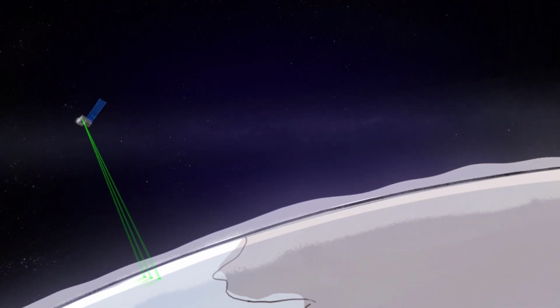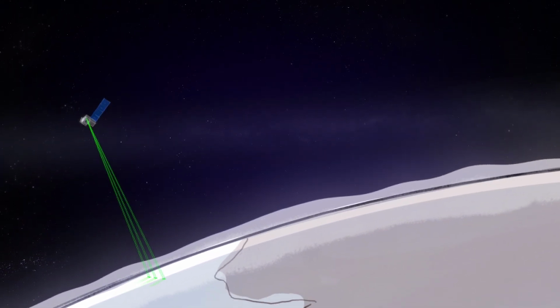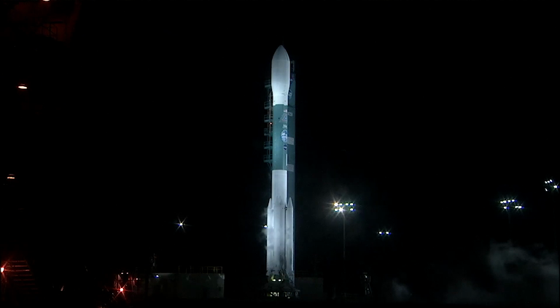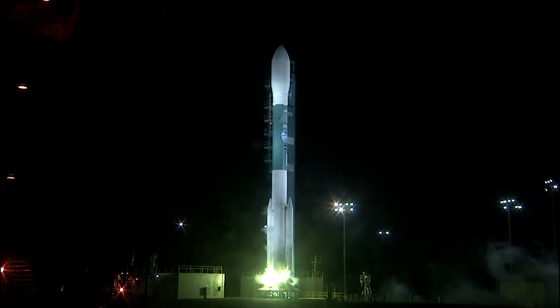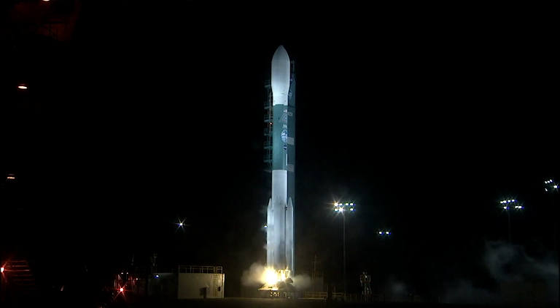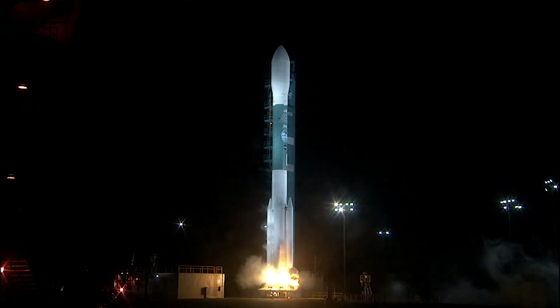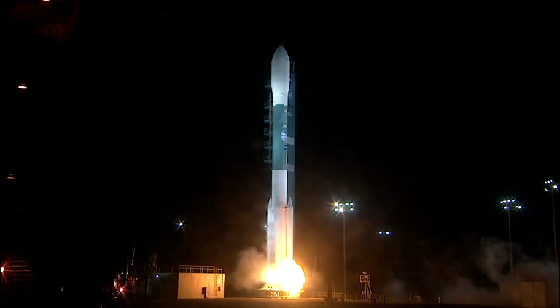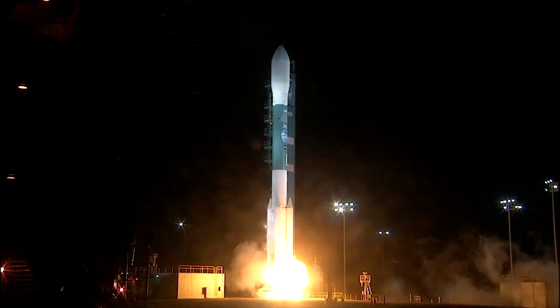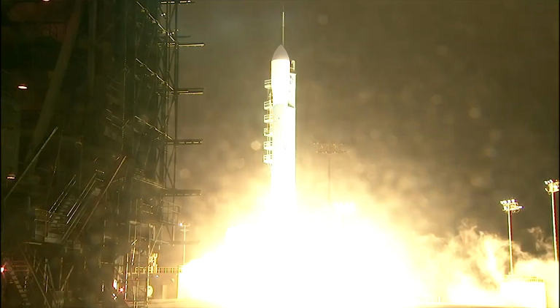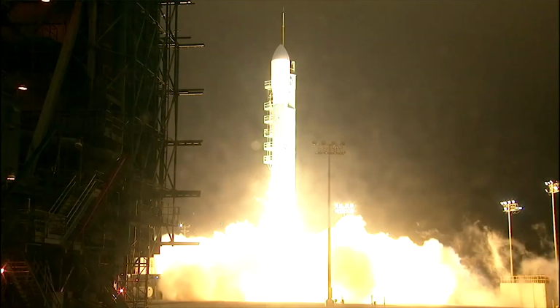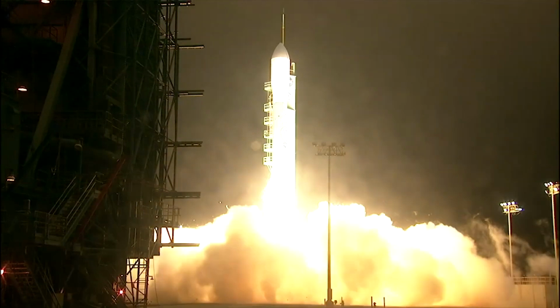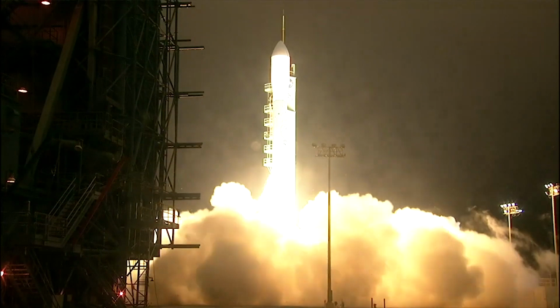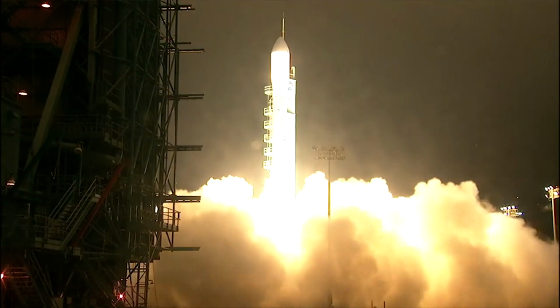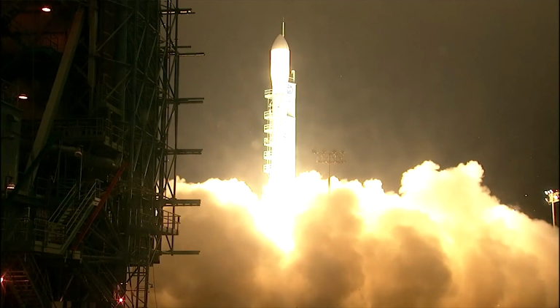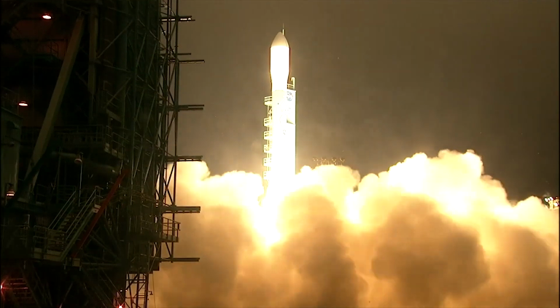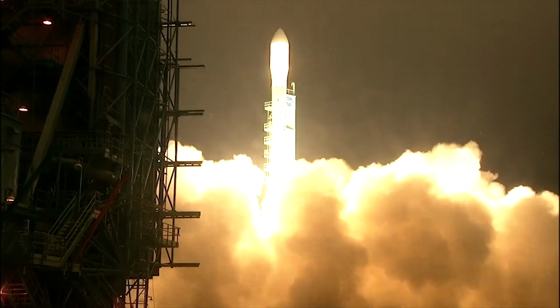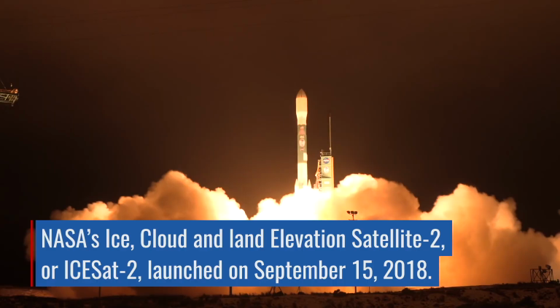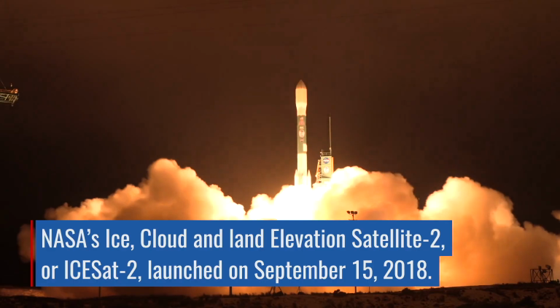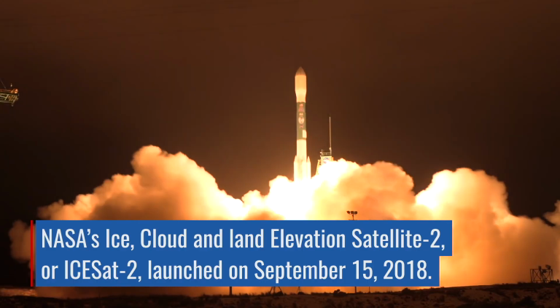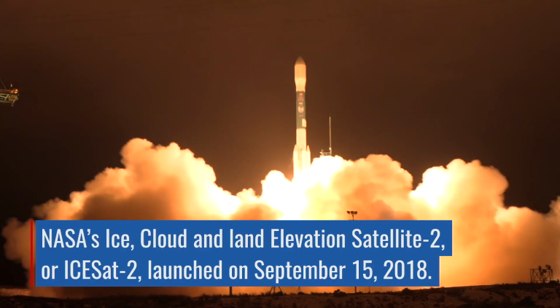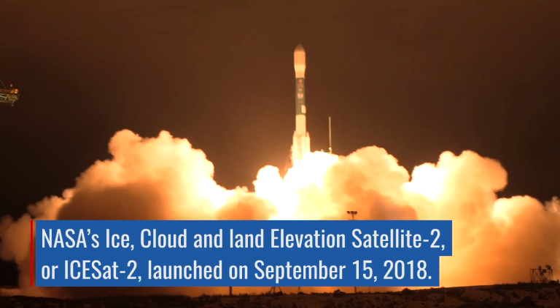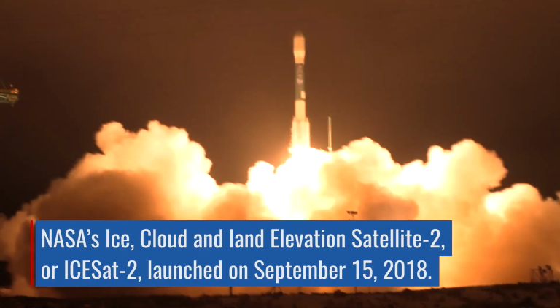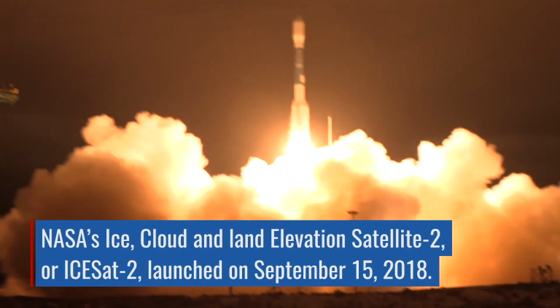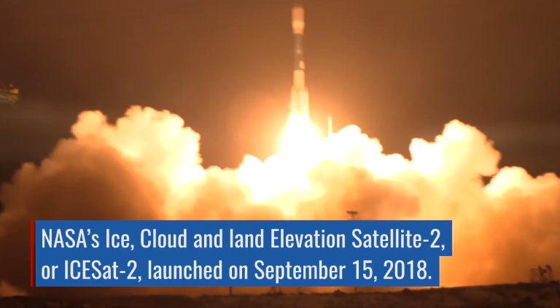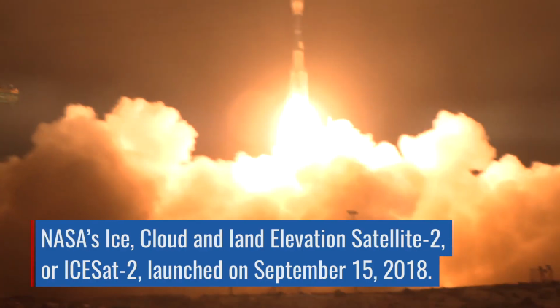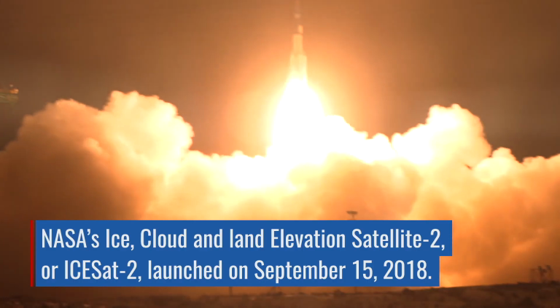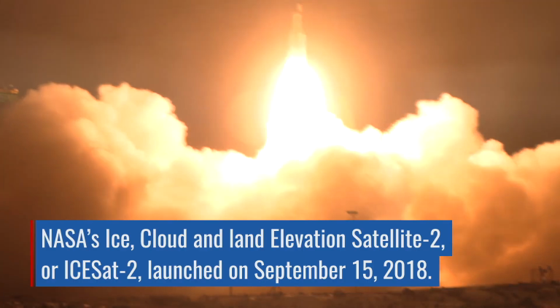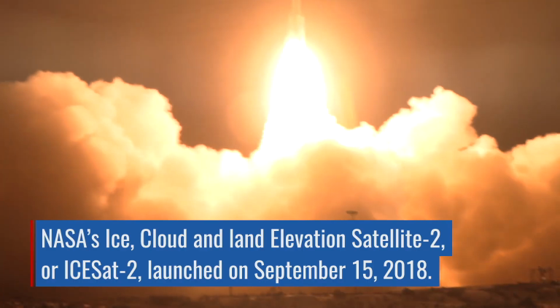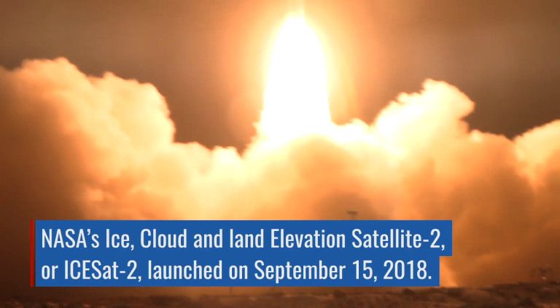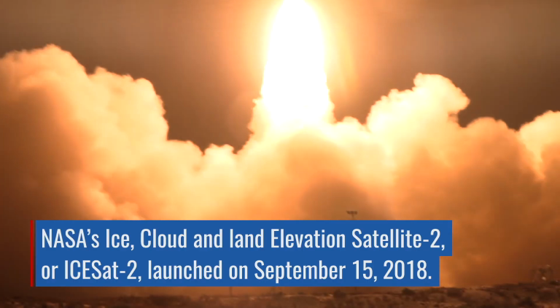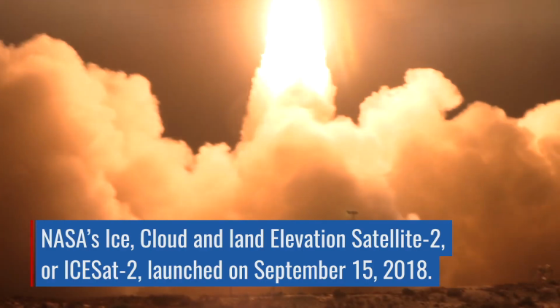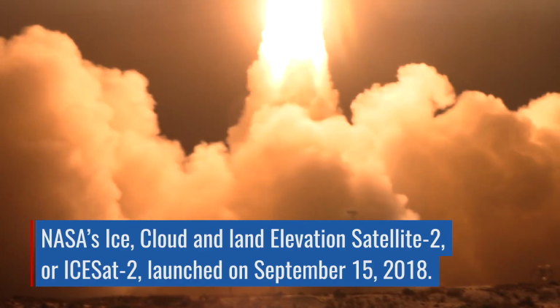And now we have ICESat-2, which launched last year, and we're collecting data in a follow-on mission to map the Earth's ice sheets.